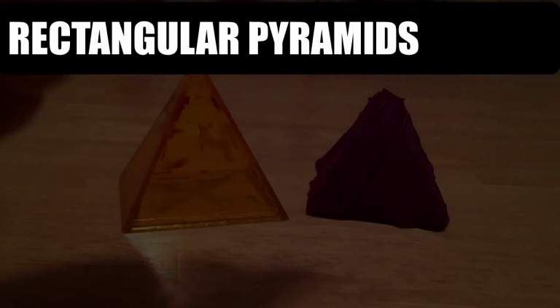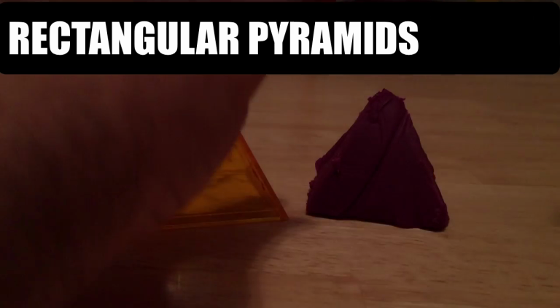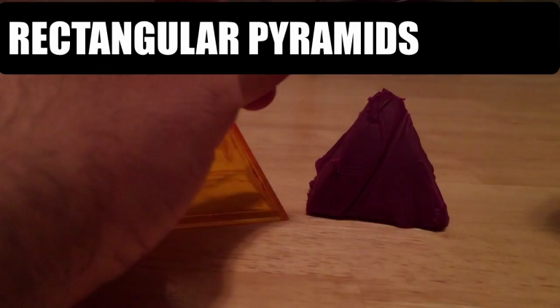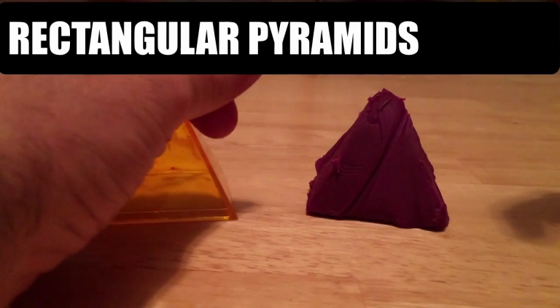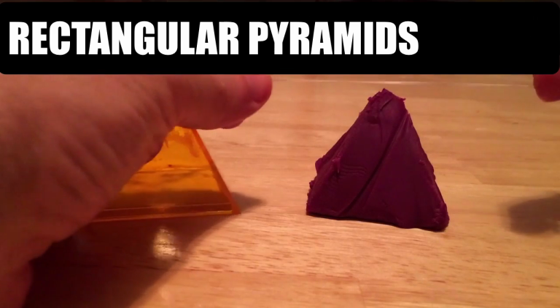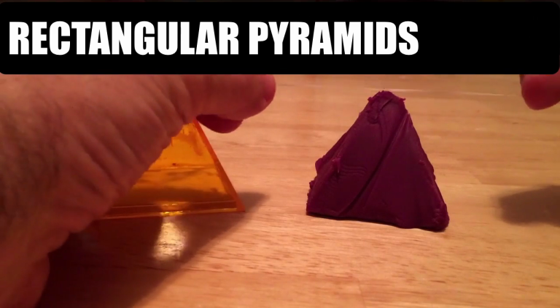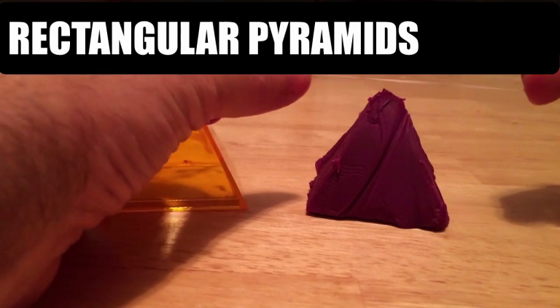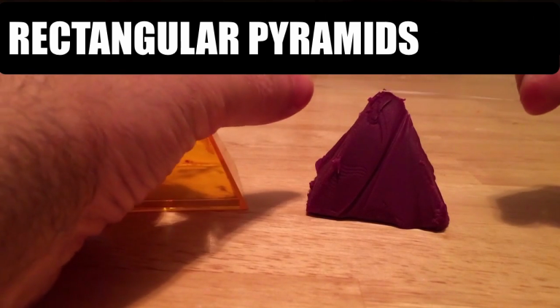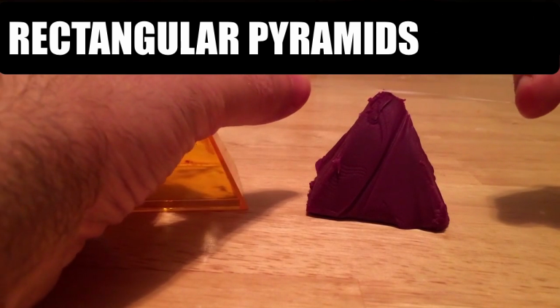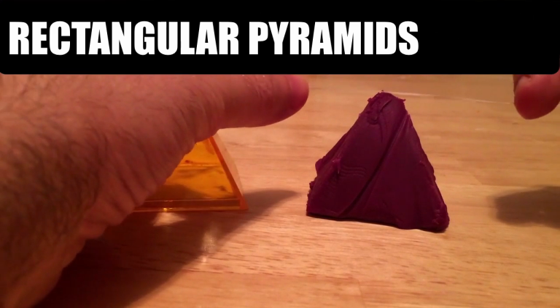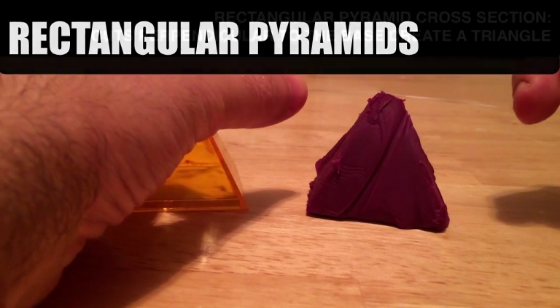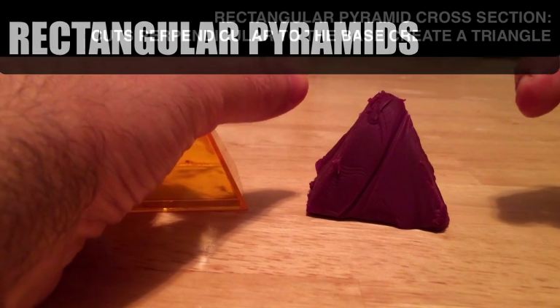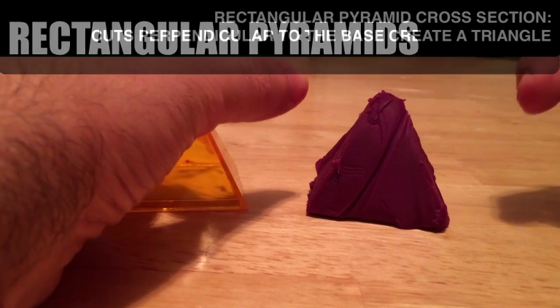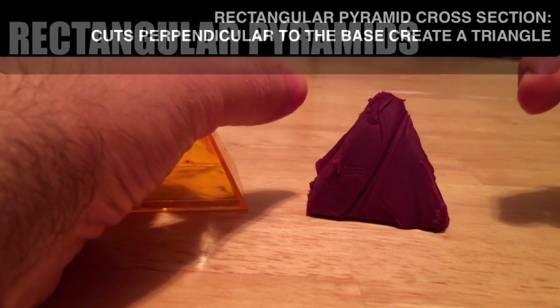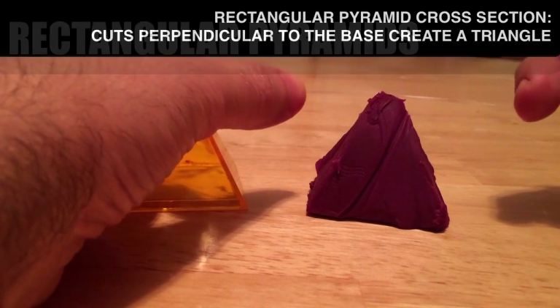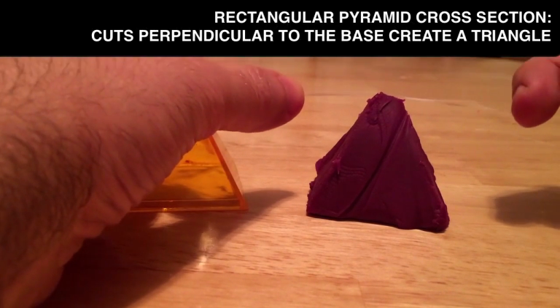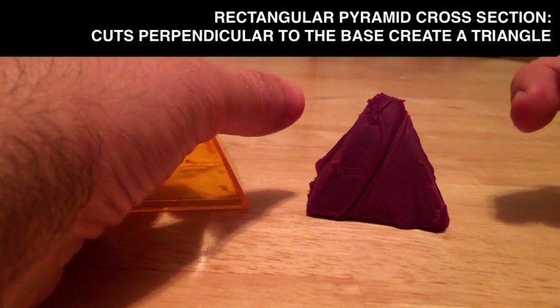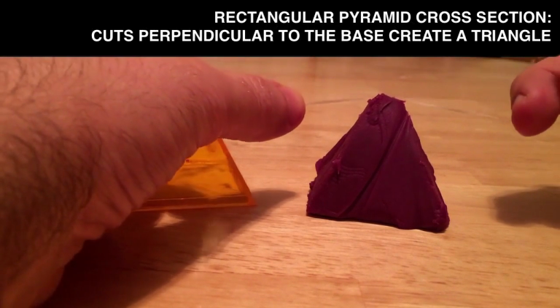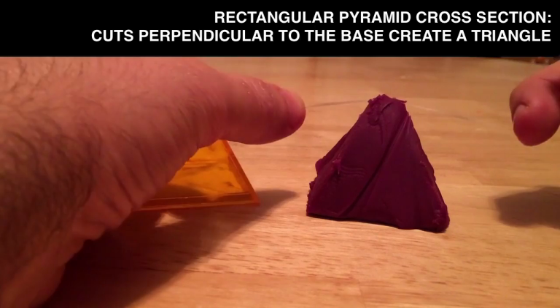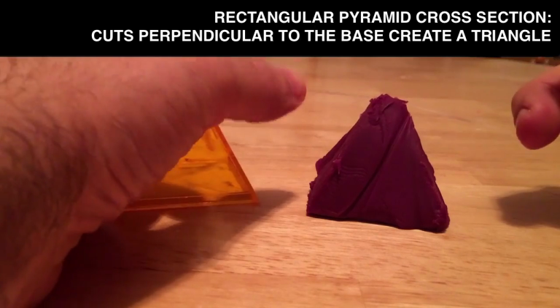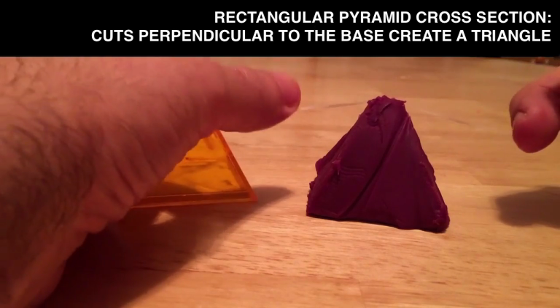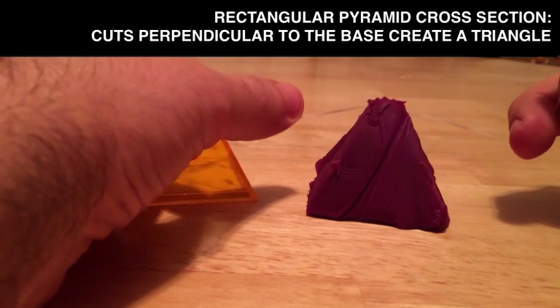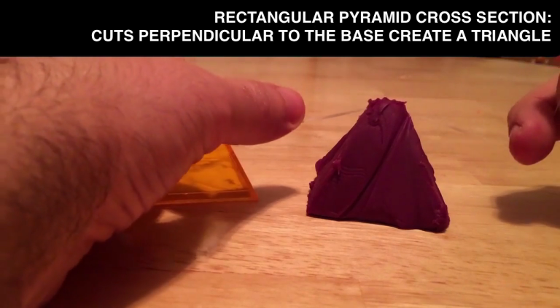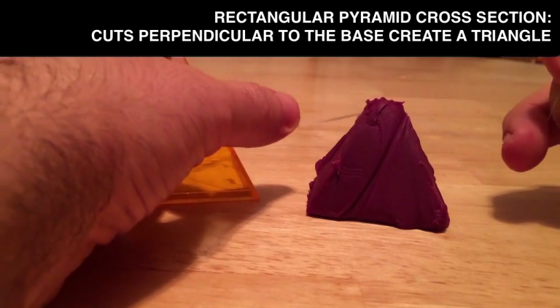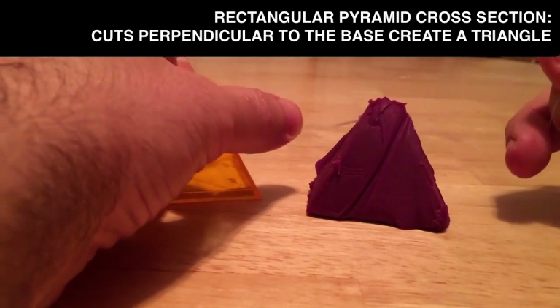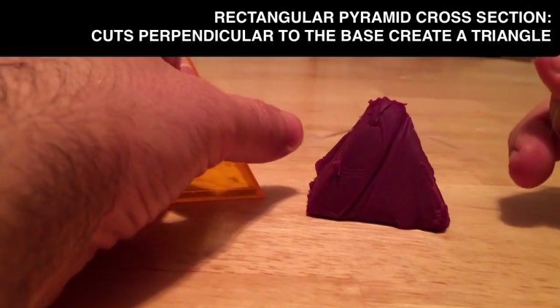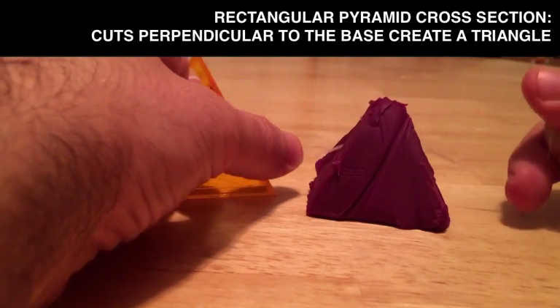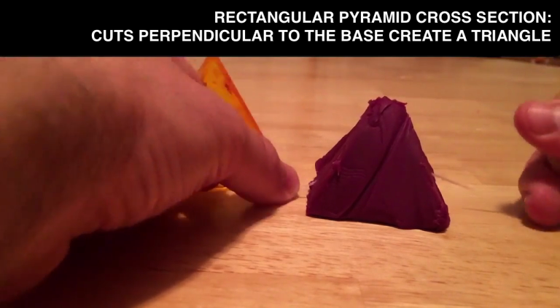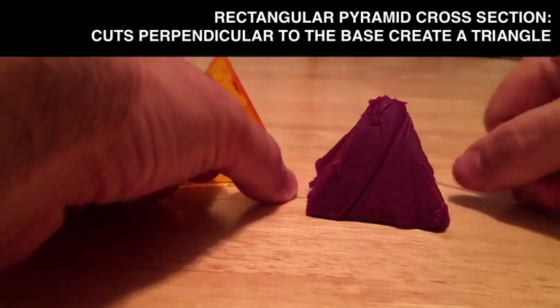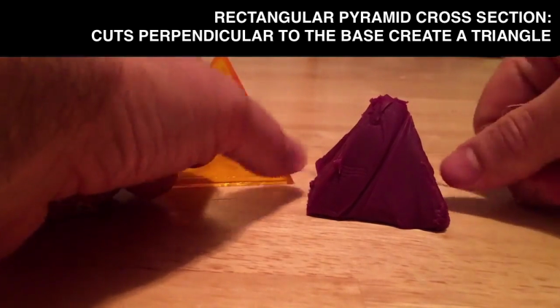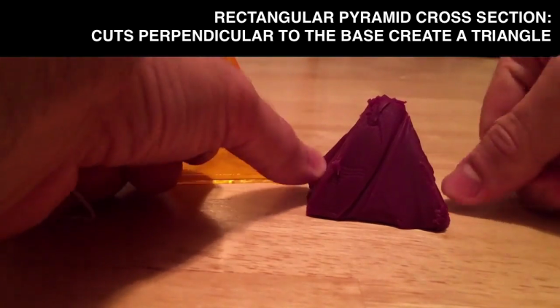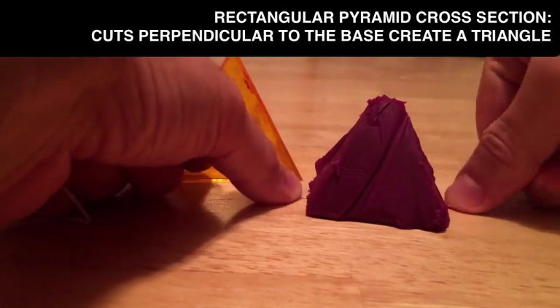Let's first cut right from the apex — the top here — right down to the base, so perpendicular to the base. I'll wiggle the floss down and pull and cut.